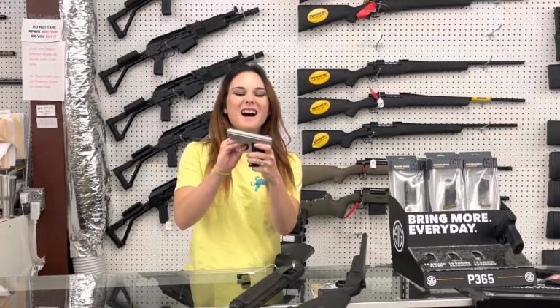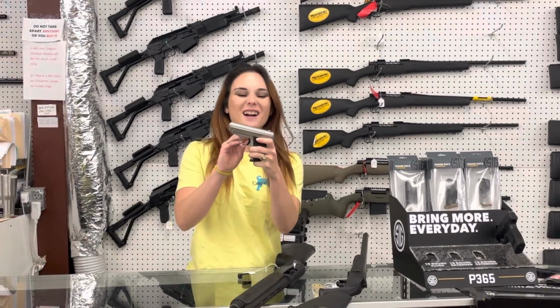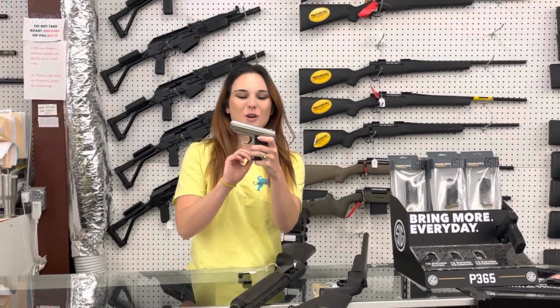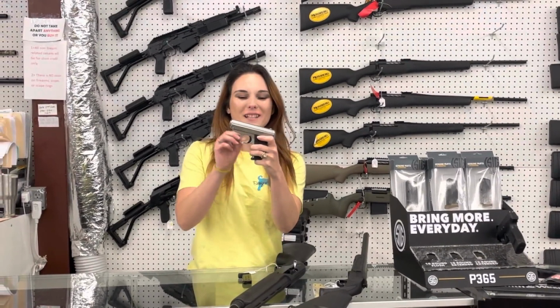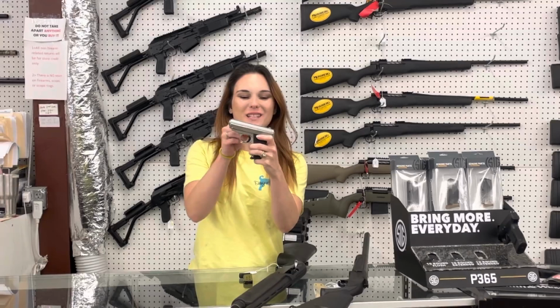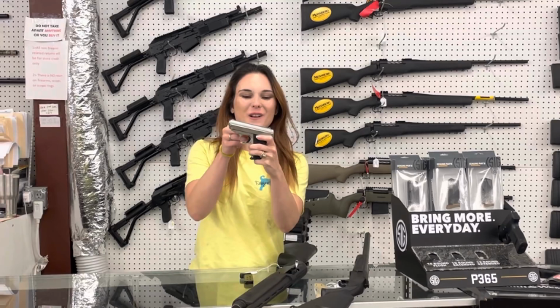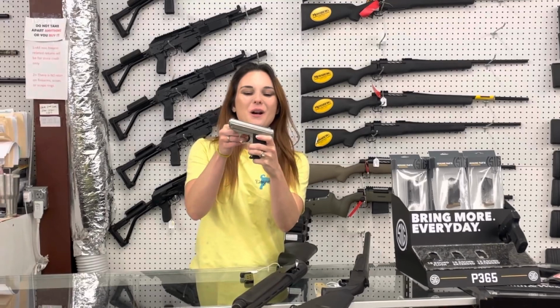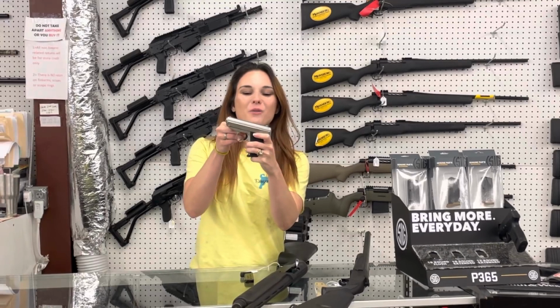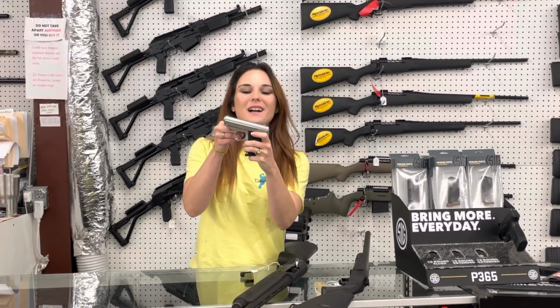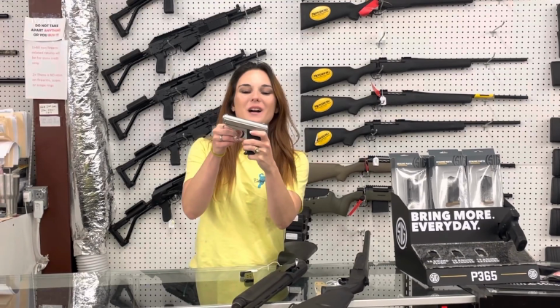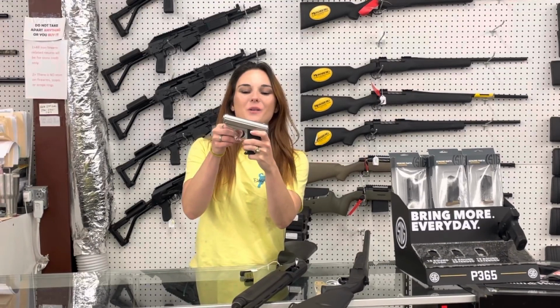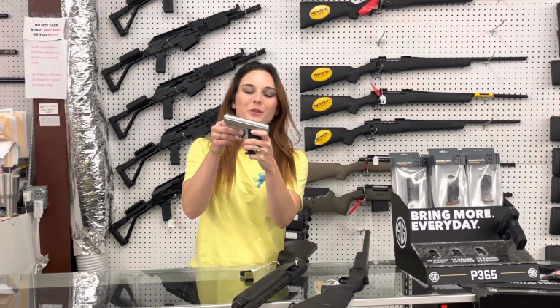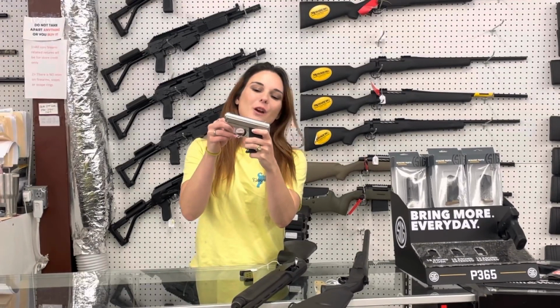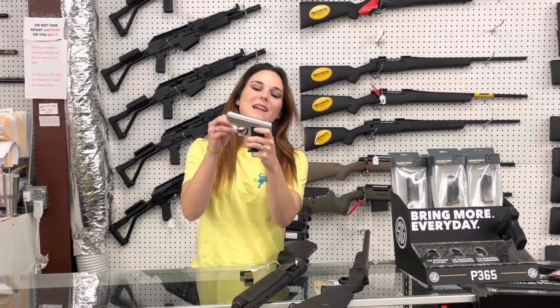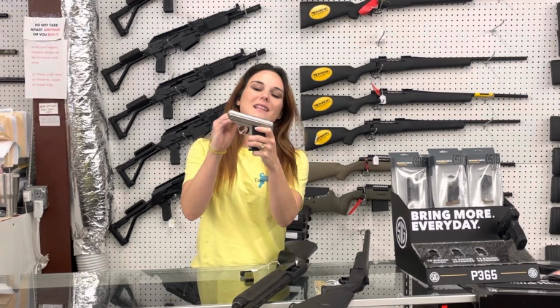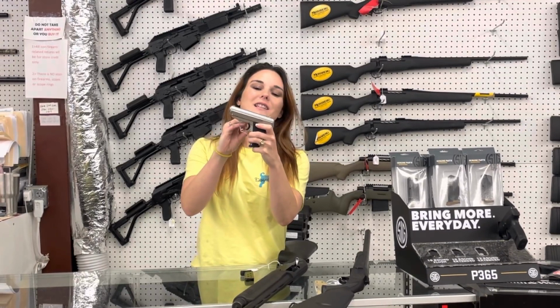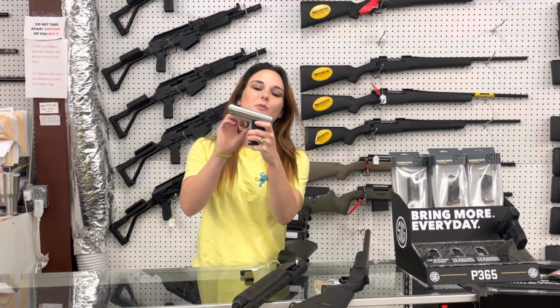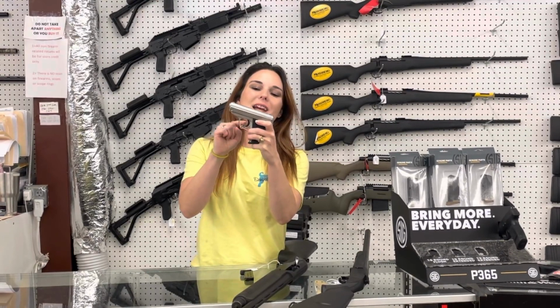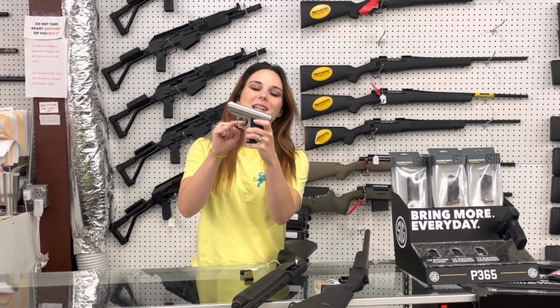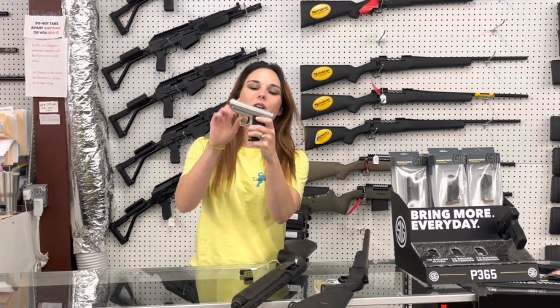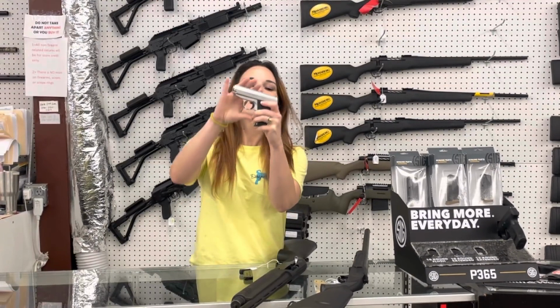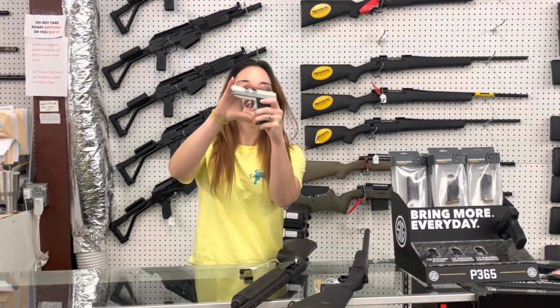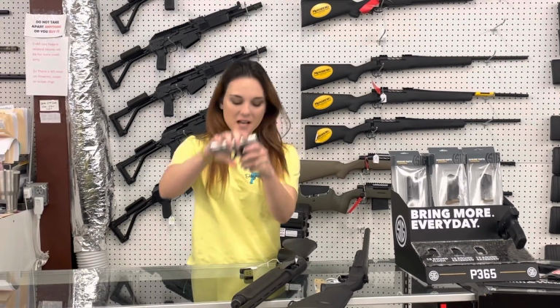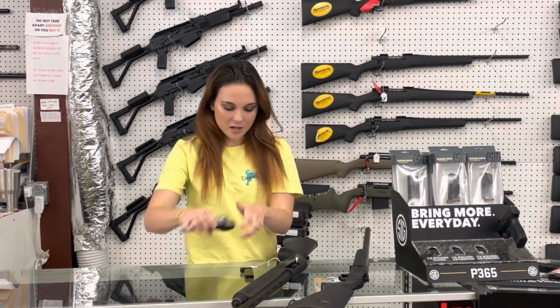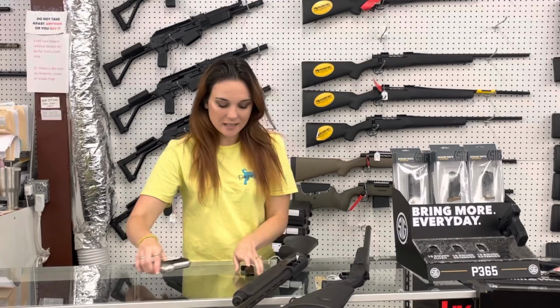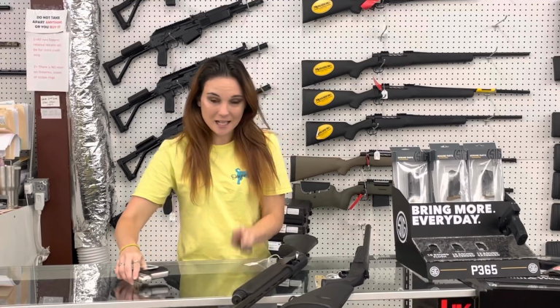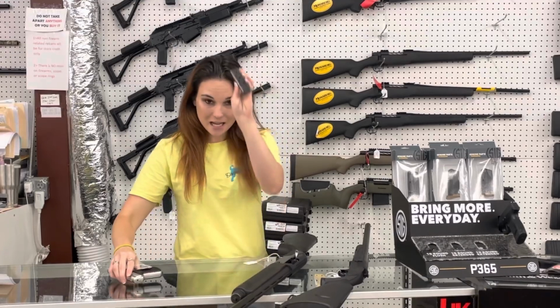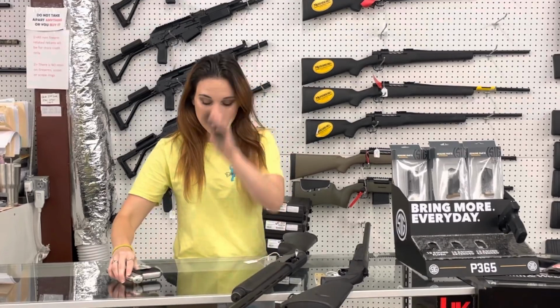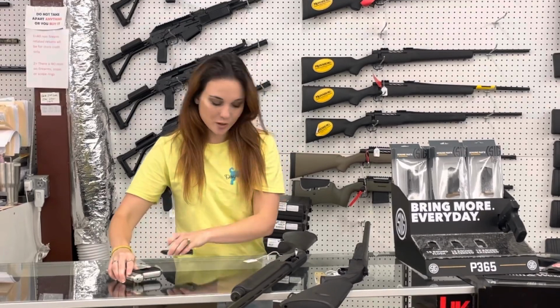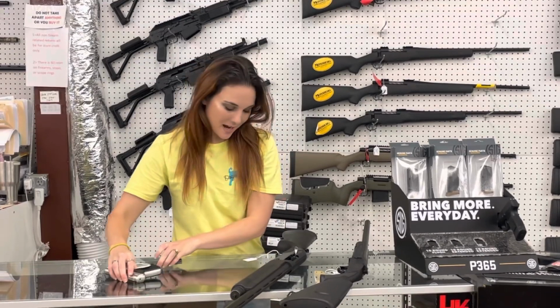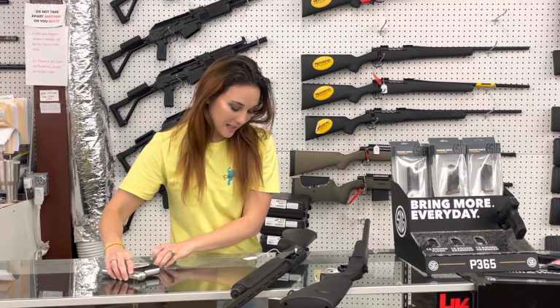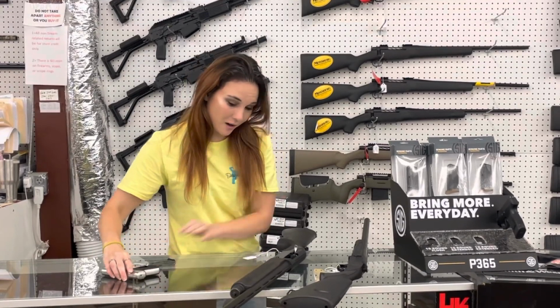For my youth stuff, y'all — Bronco 38. This is a 380, y'all. She's going to be $100 and it does have an extra magazine.